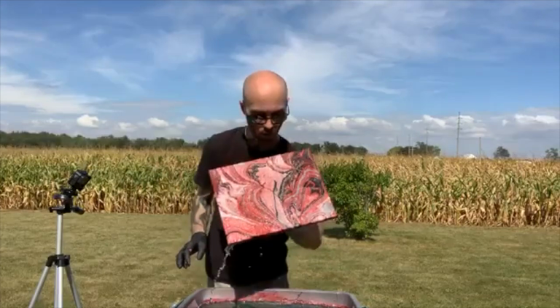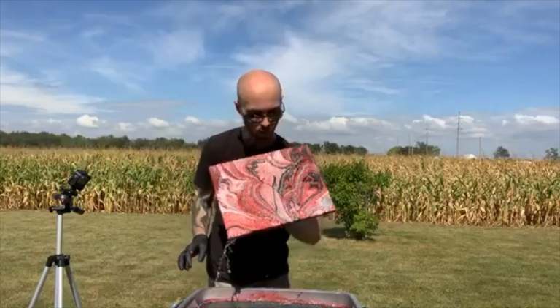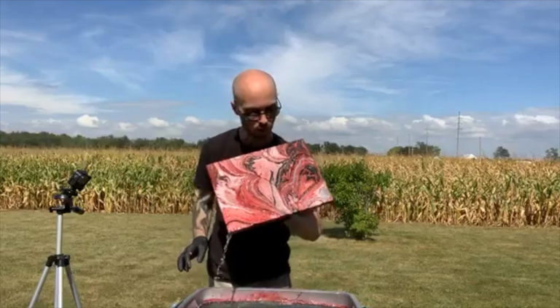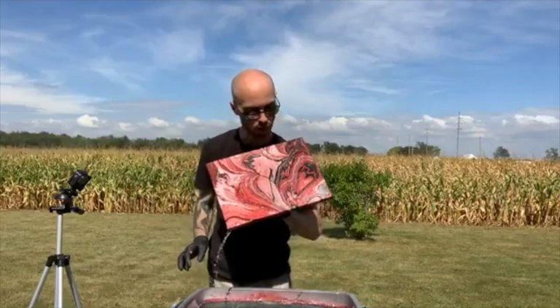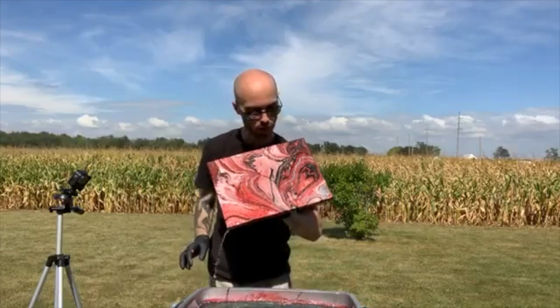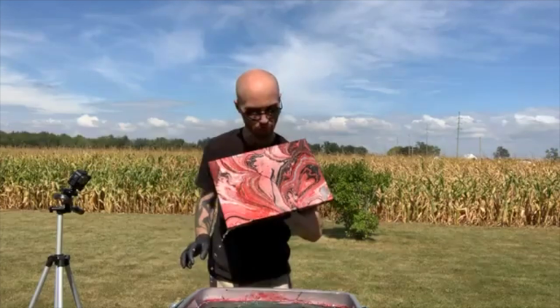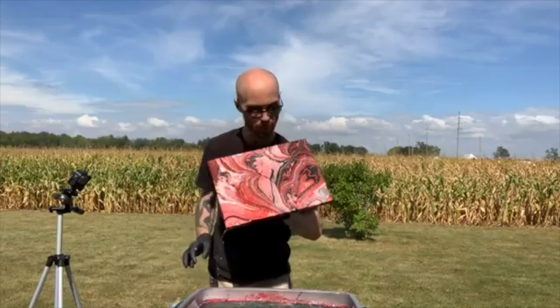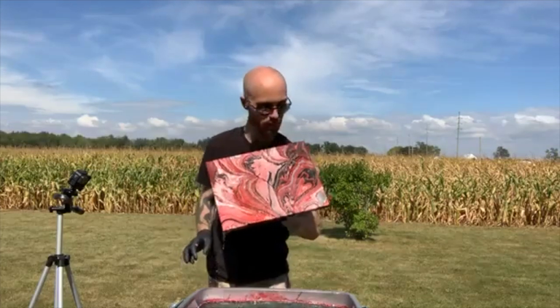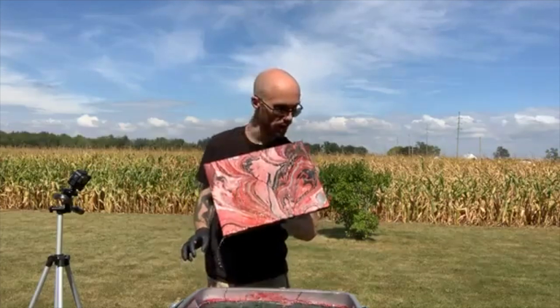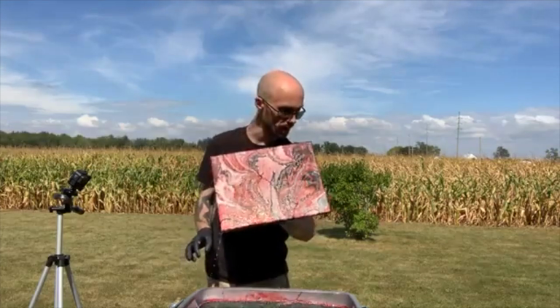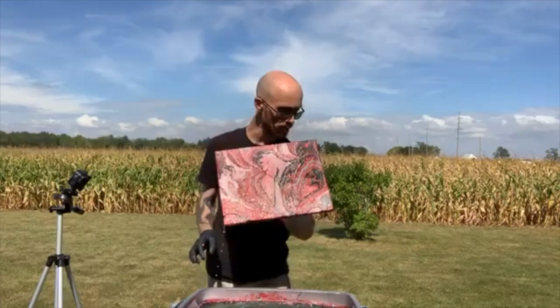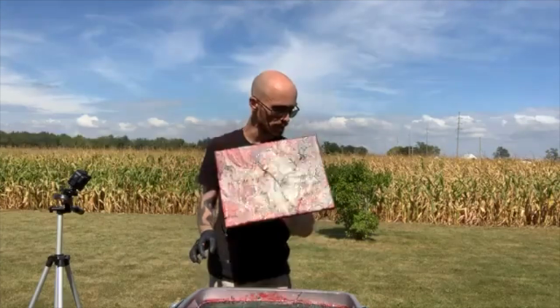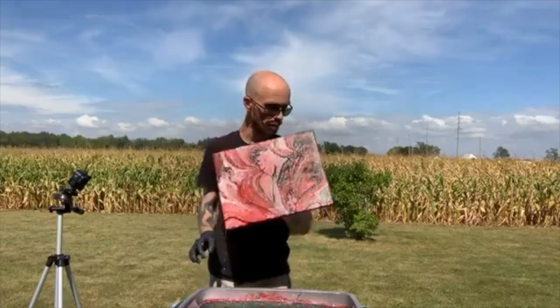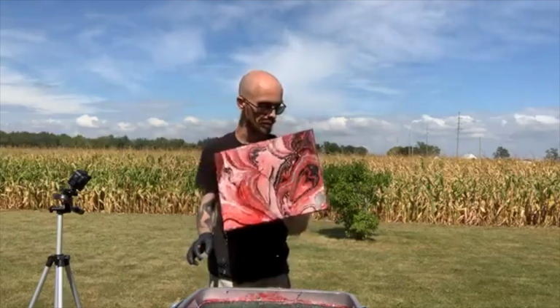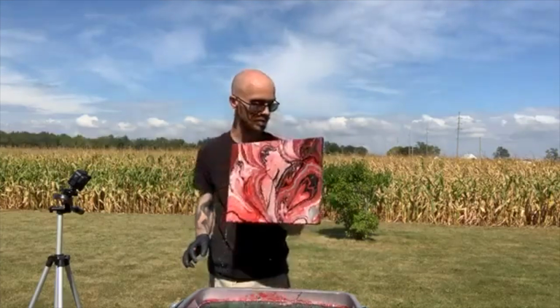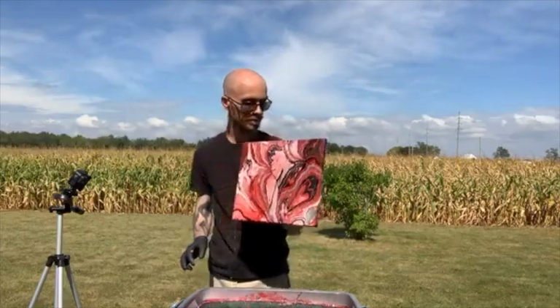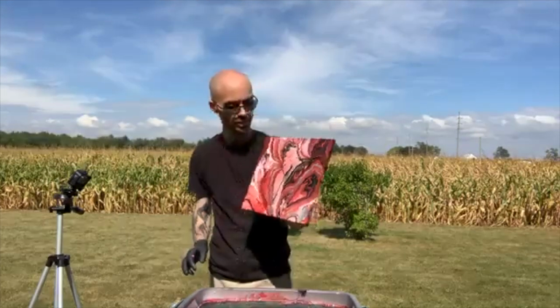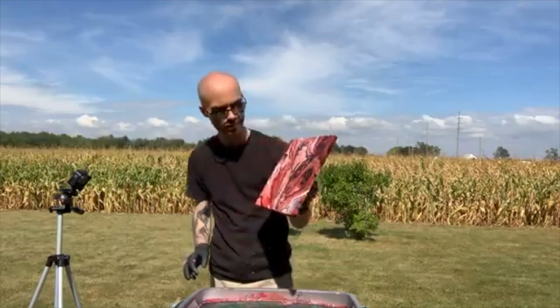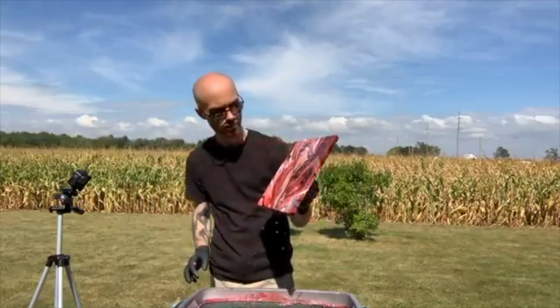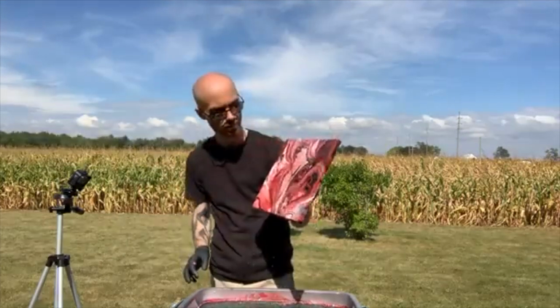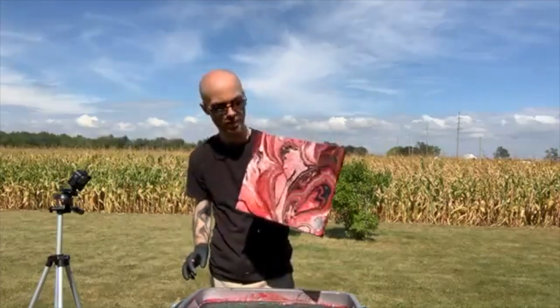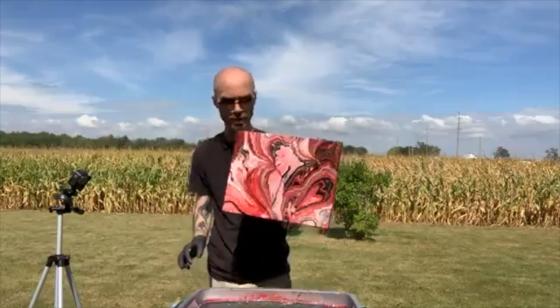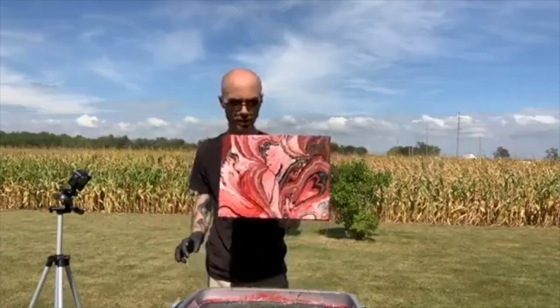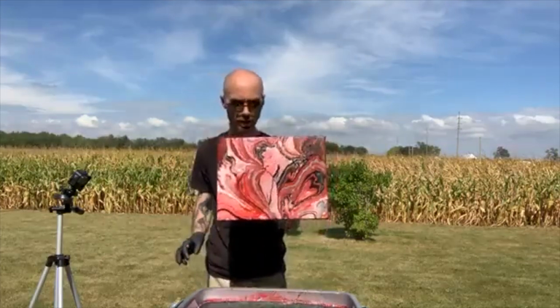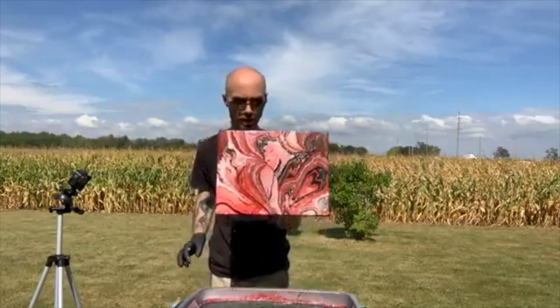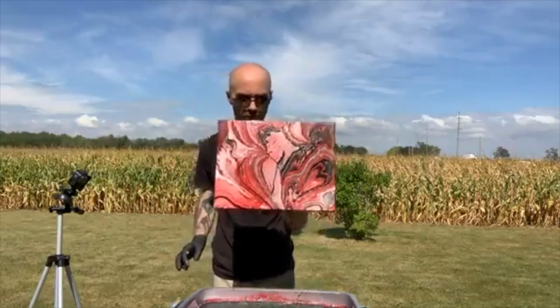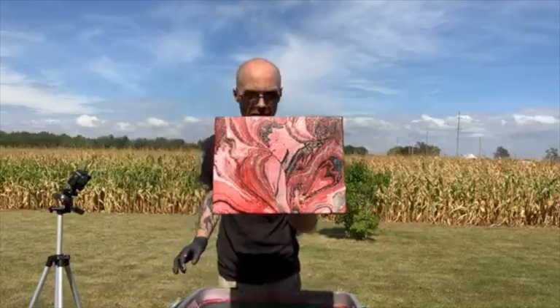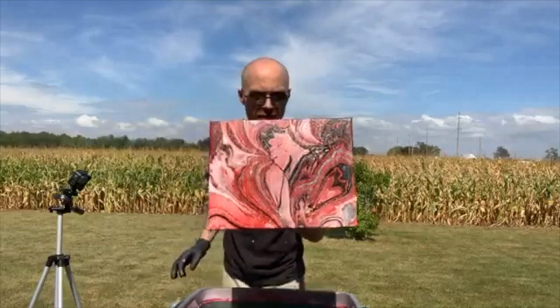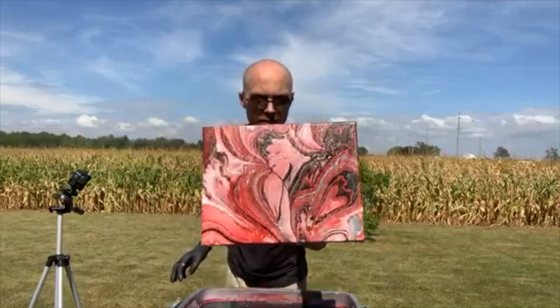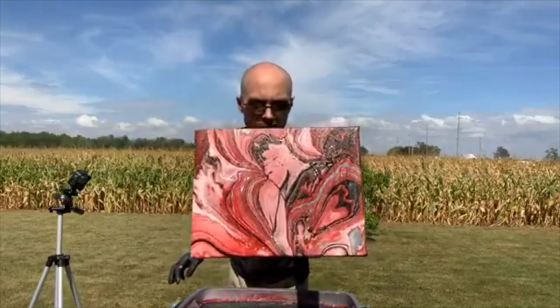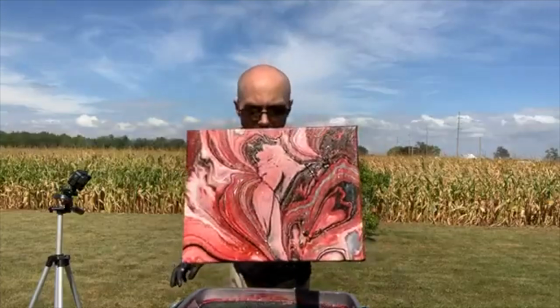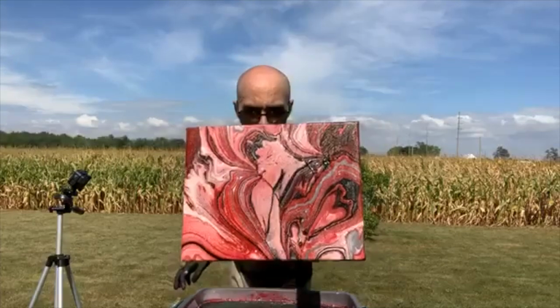Oh — that's my best one yet, I think. That's really cool, look at that! You like that?